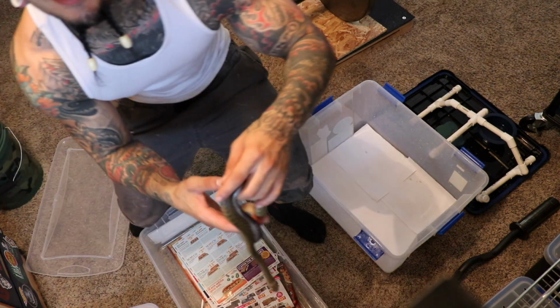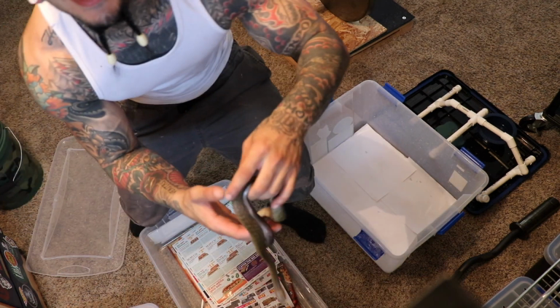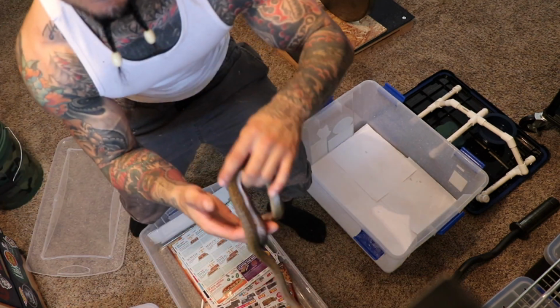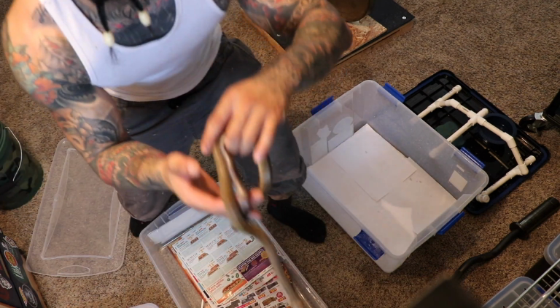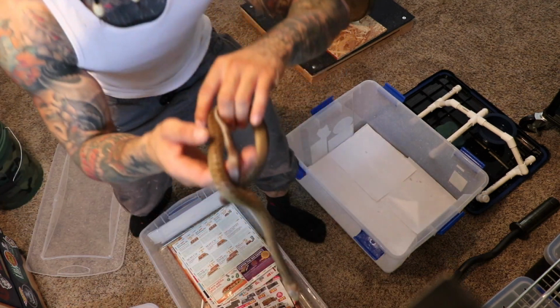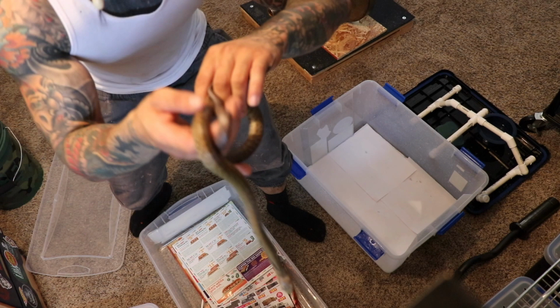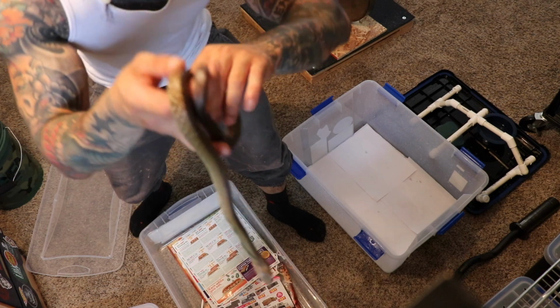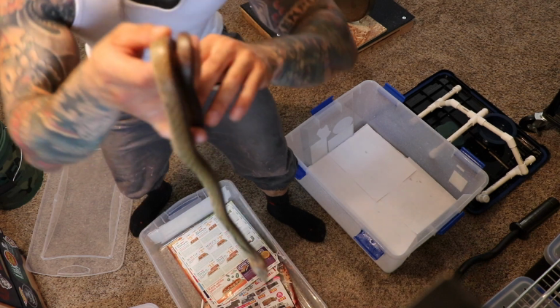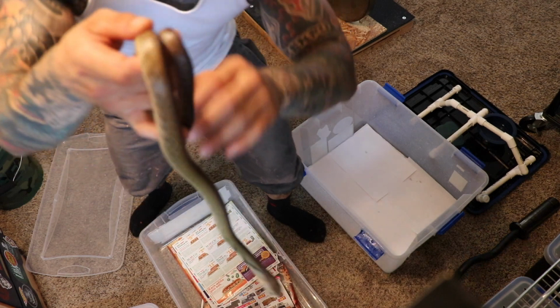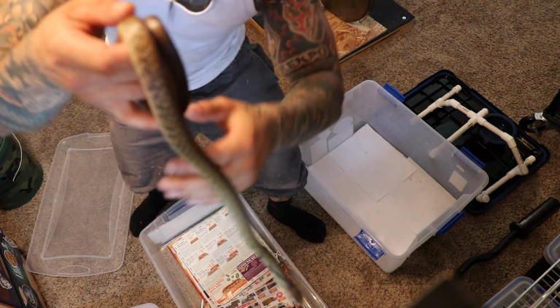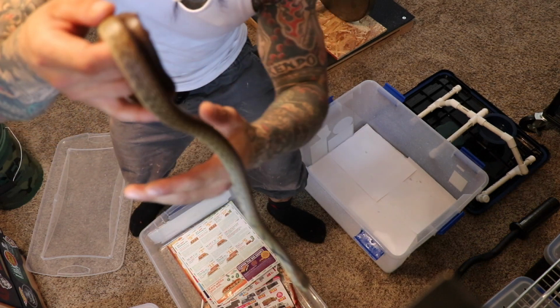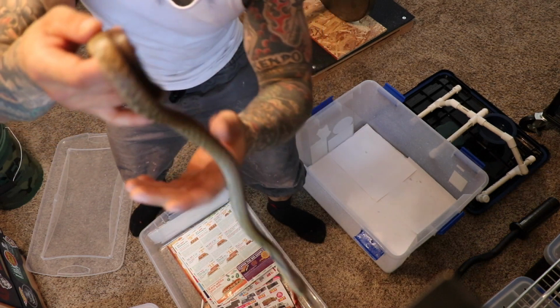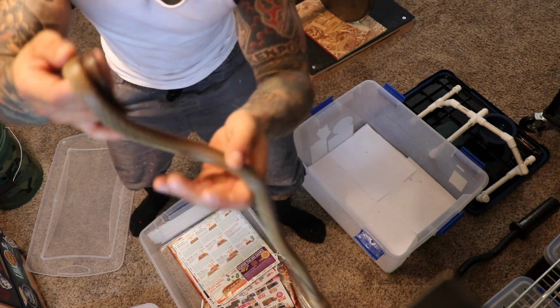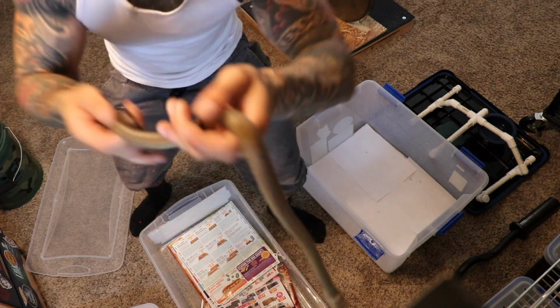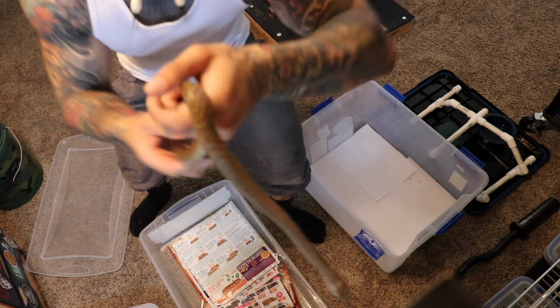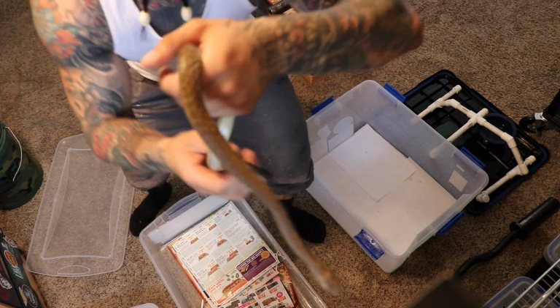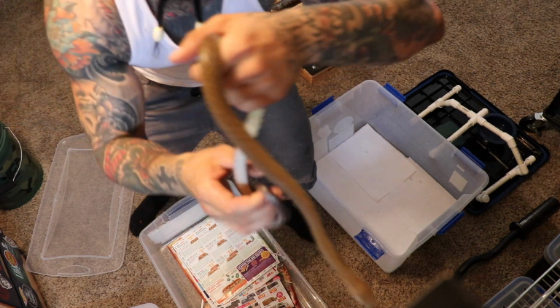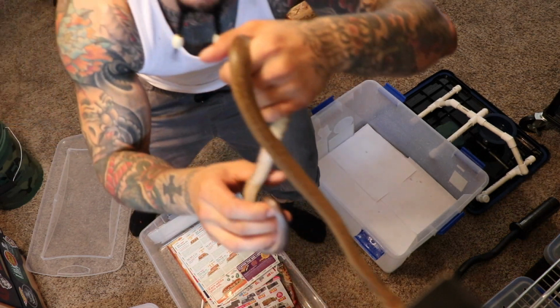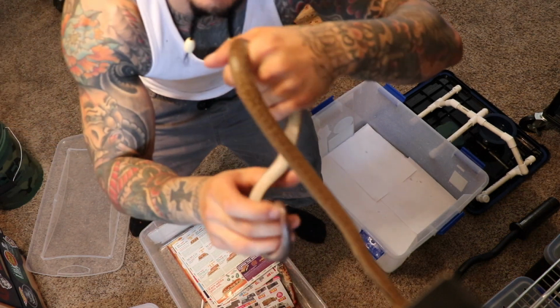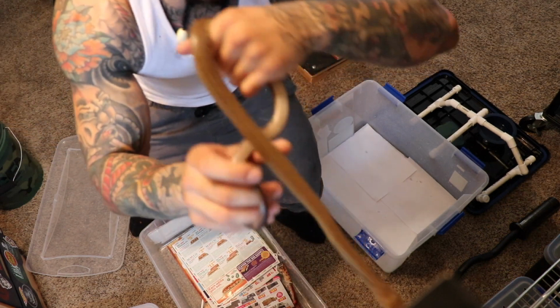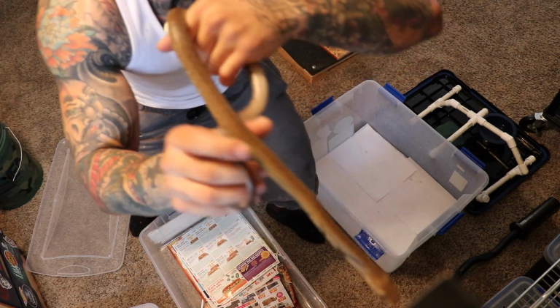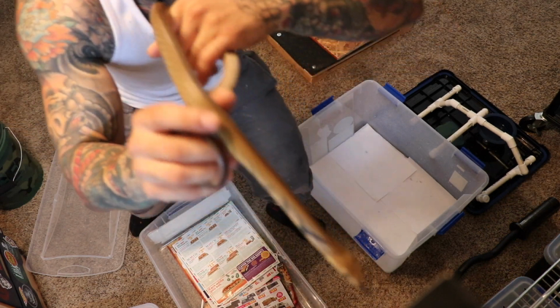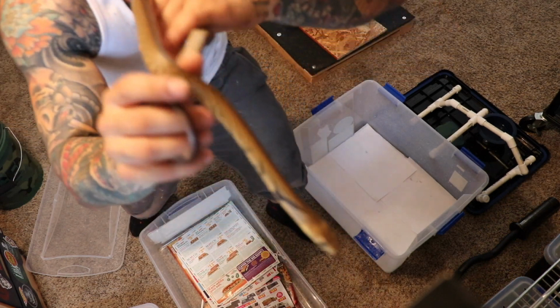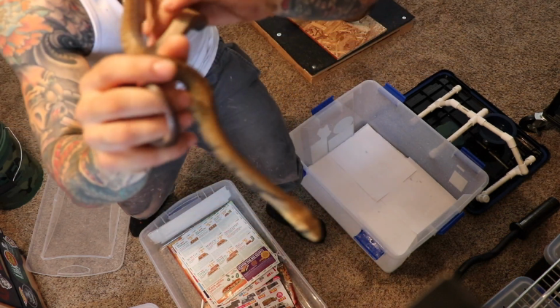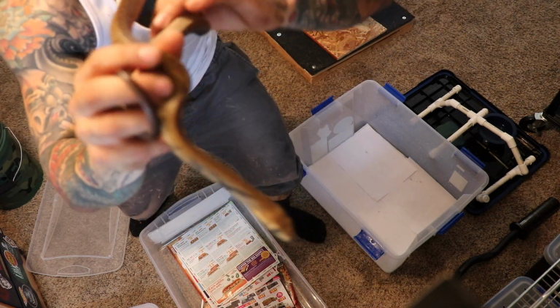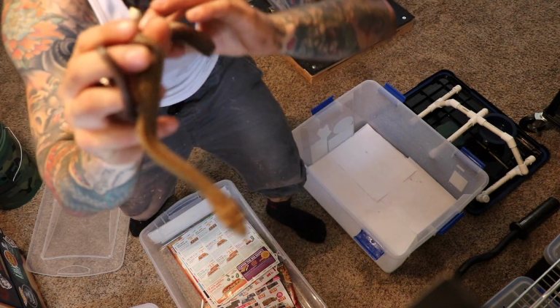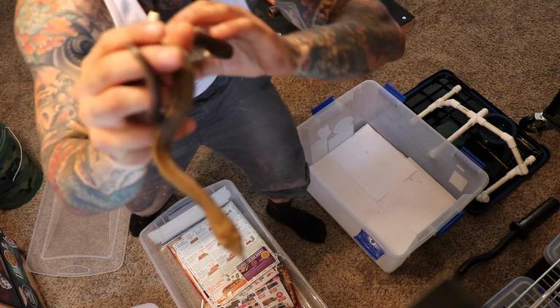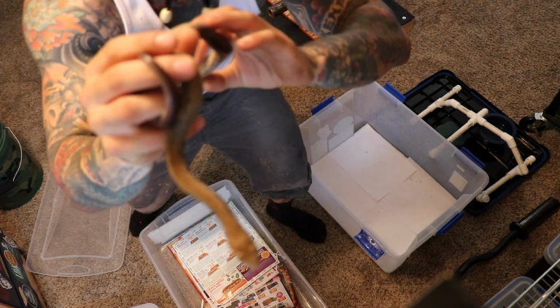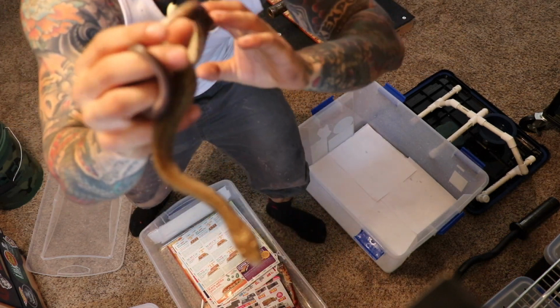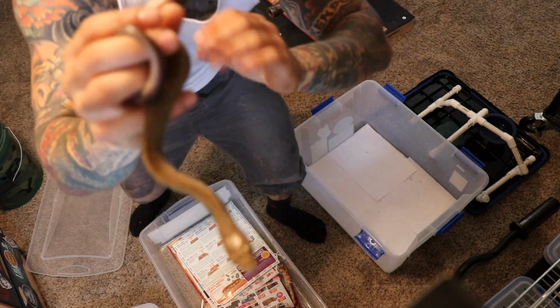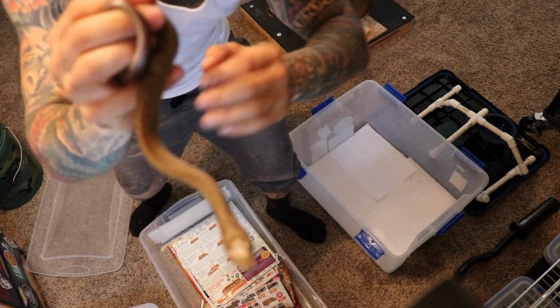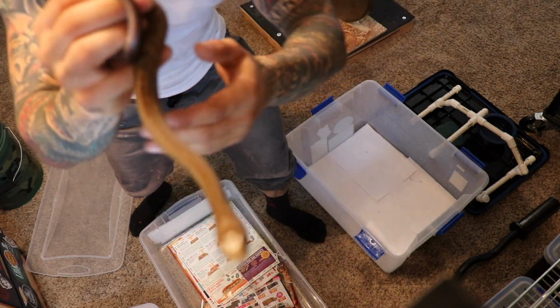Quick little one. This is a black tail Crebo — this is the first one that I got. Her name is Metroid. She's a female.